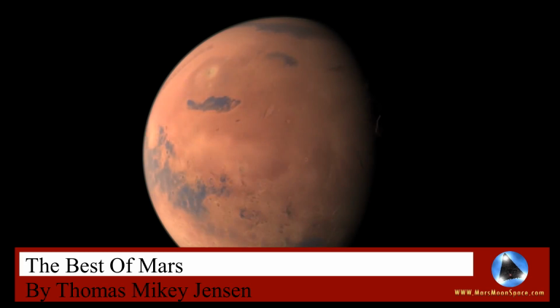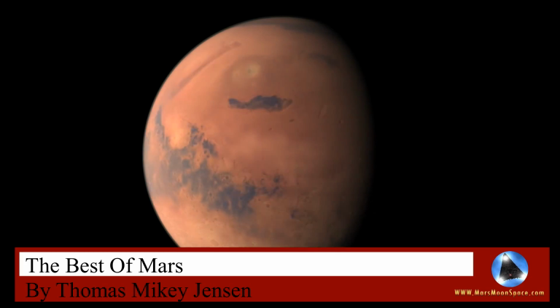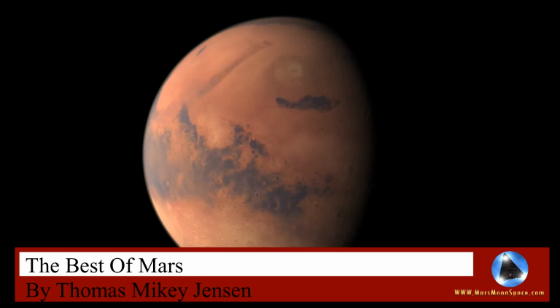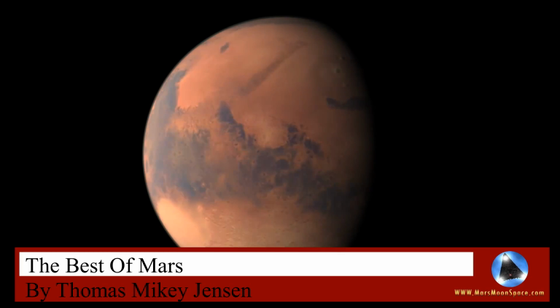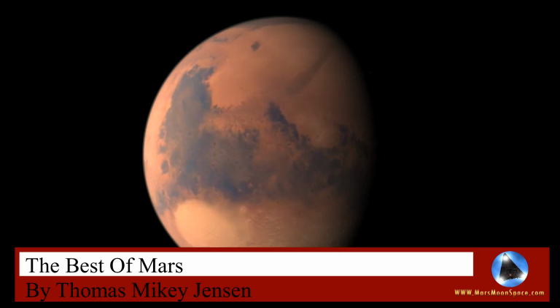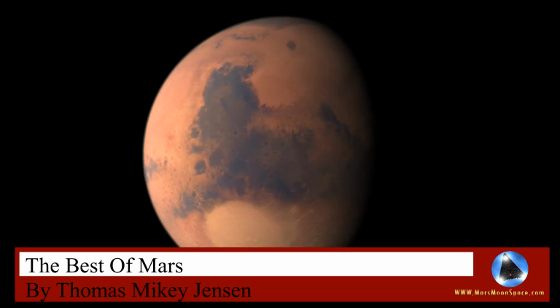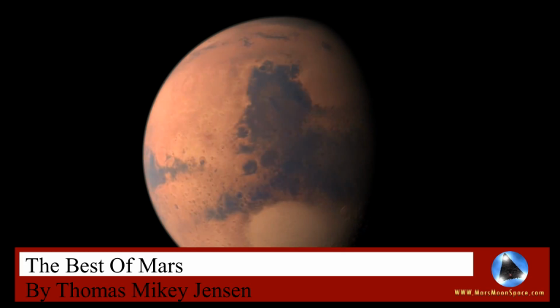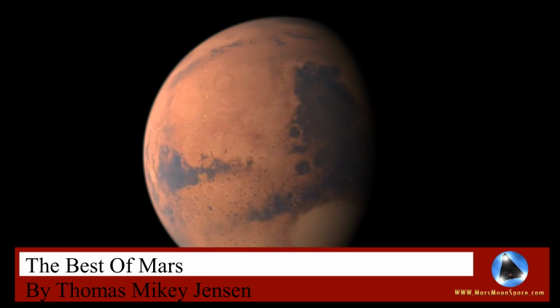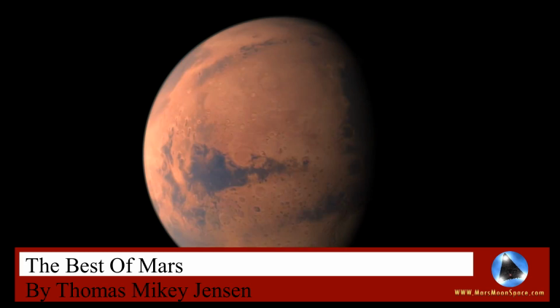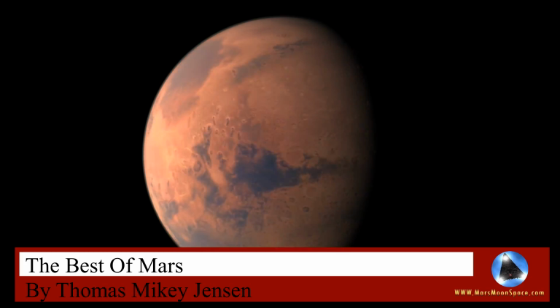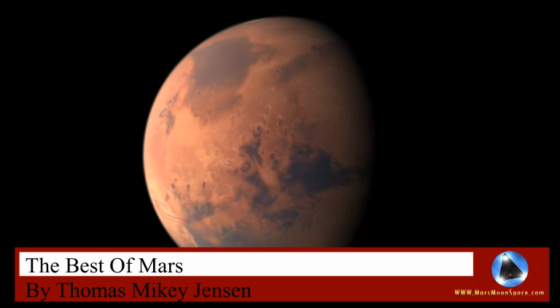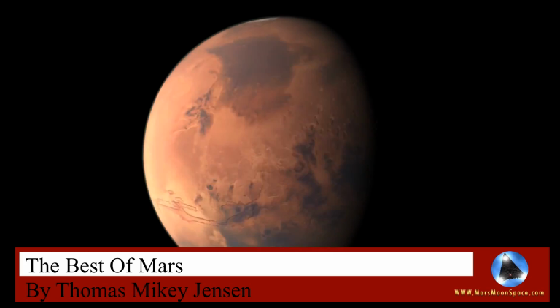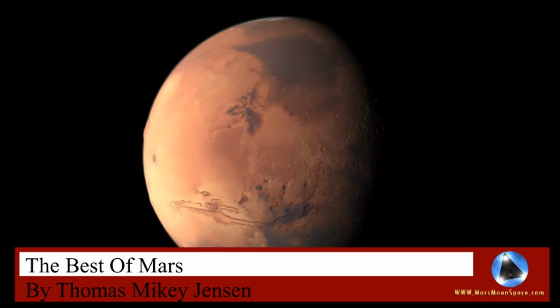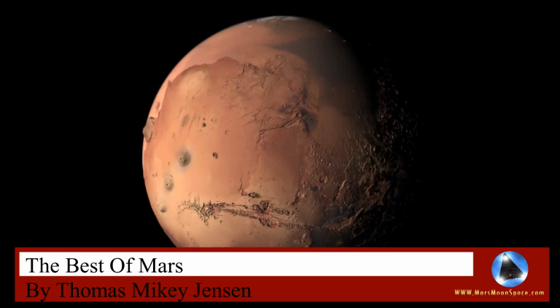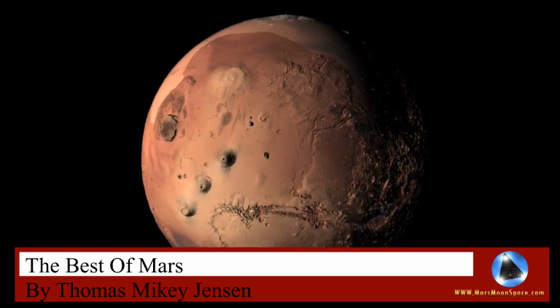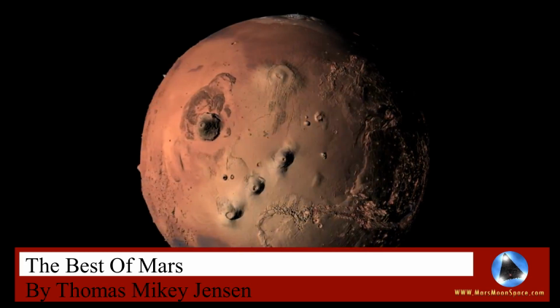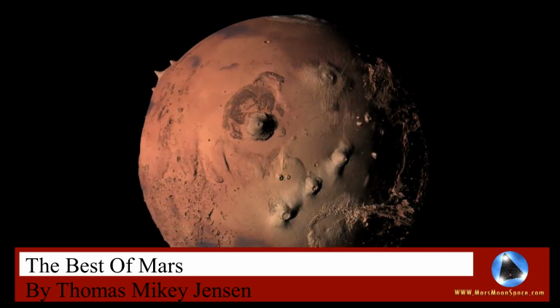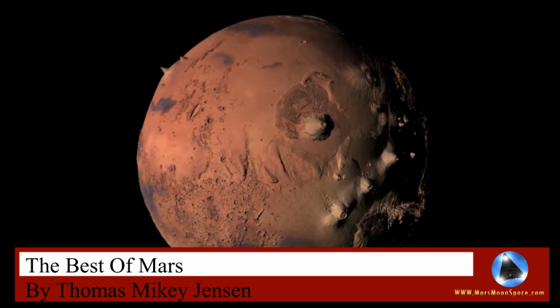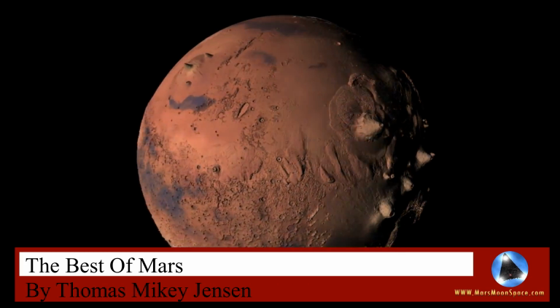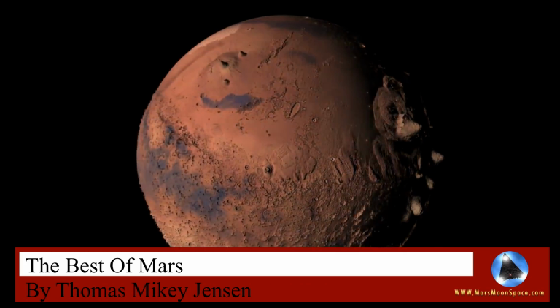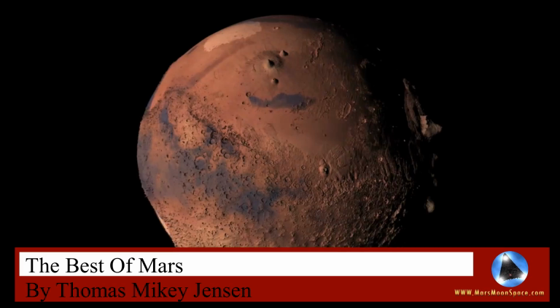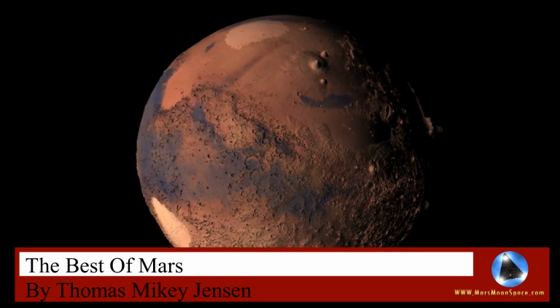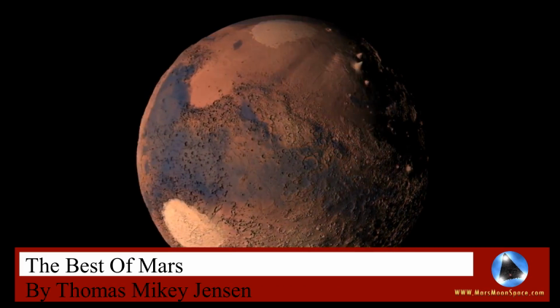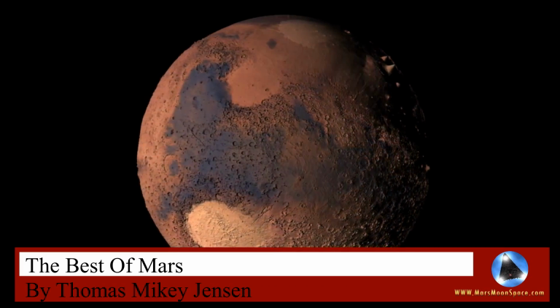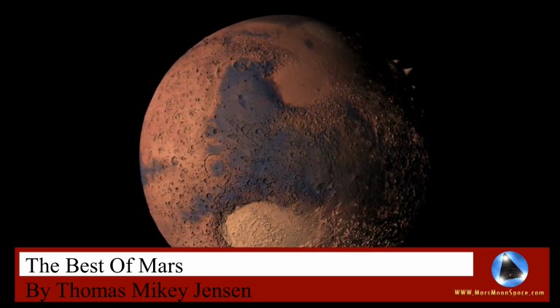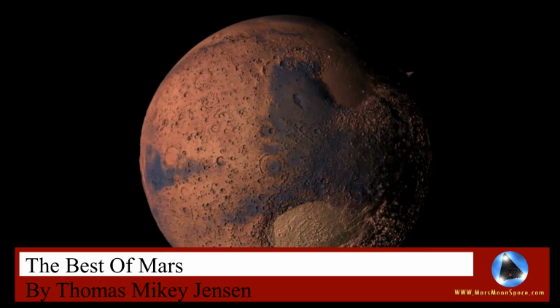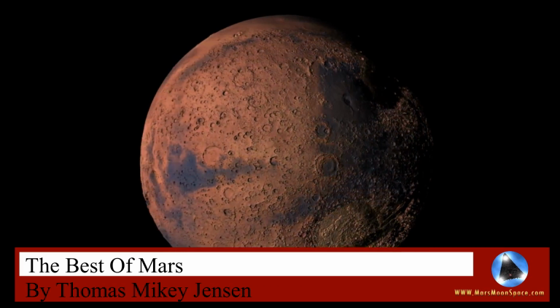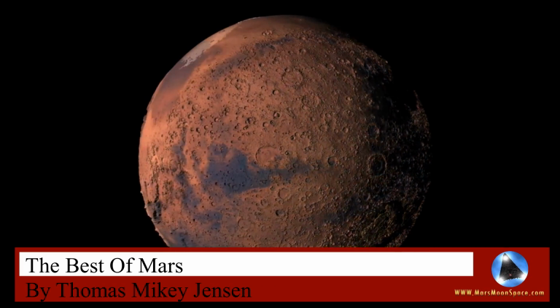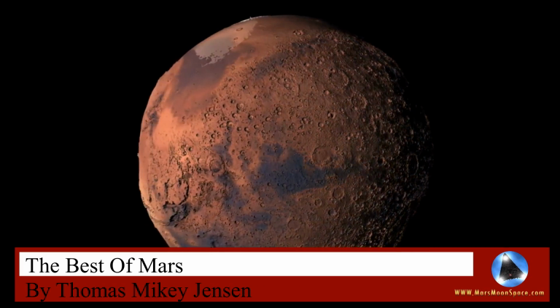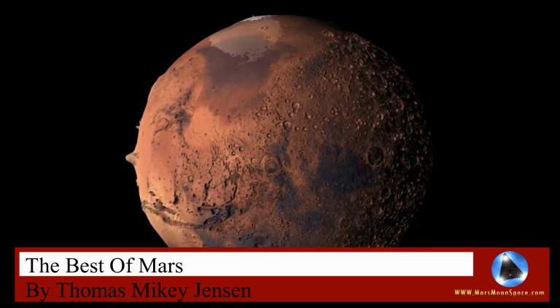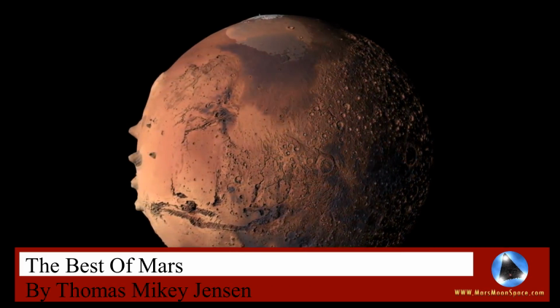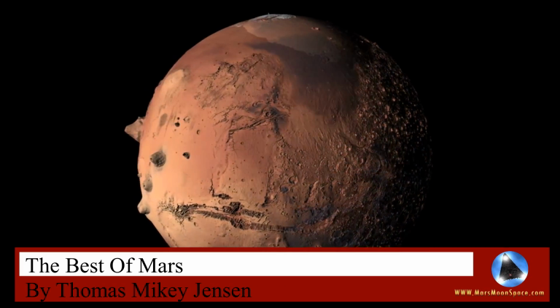Hi, this is Thomas from Mars Moon Space TV. I'm going to show you what I think is some of the best pictures from Mars.